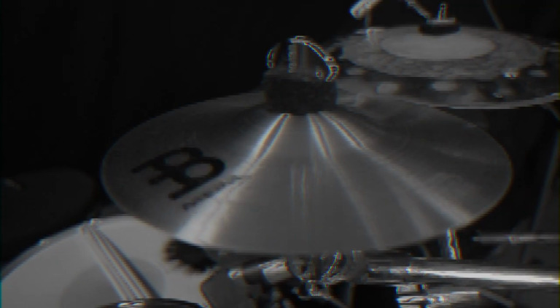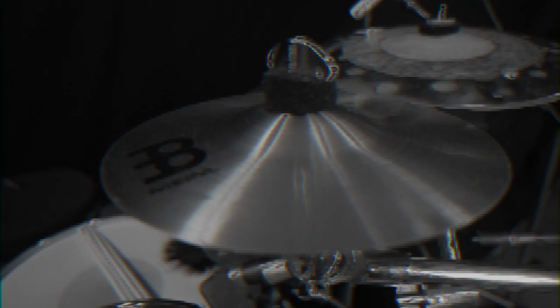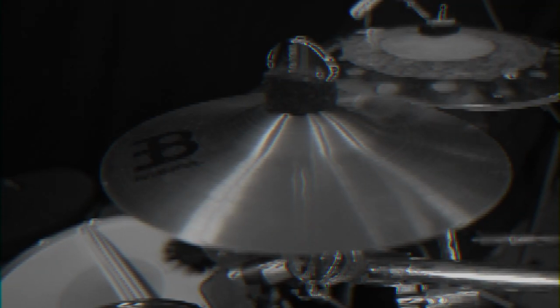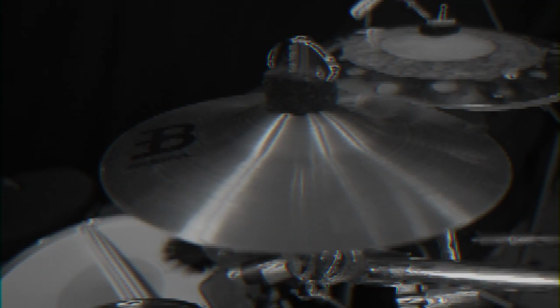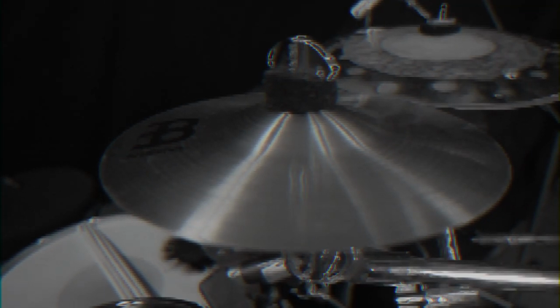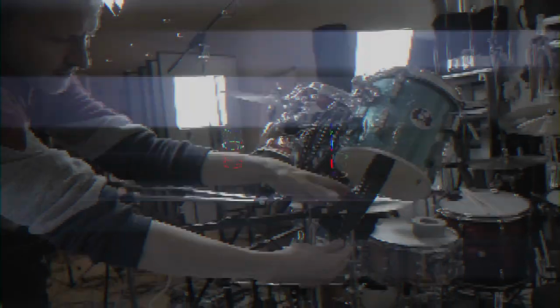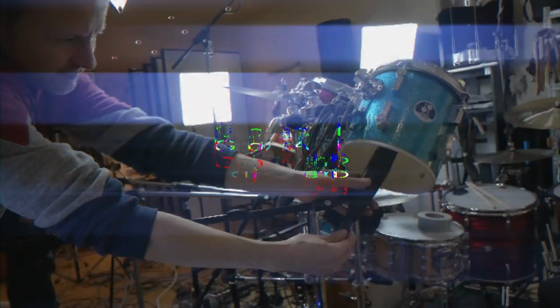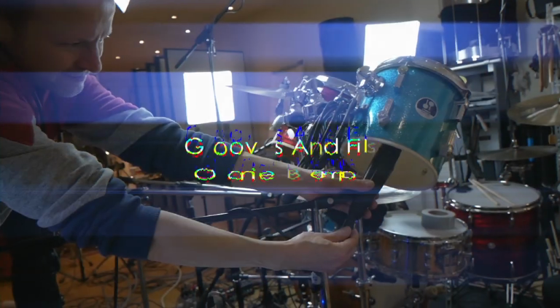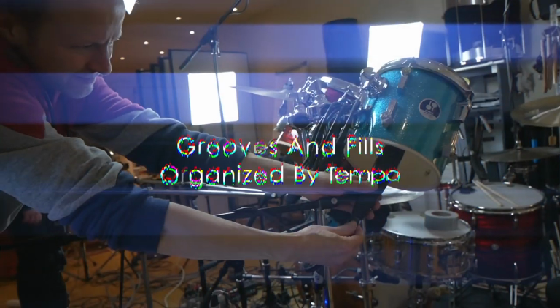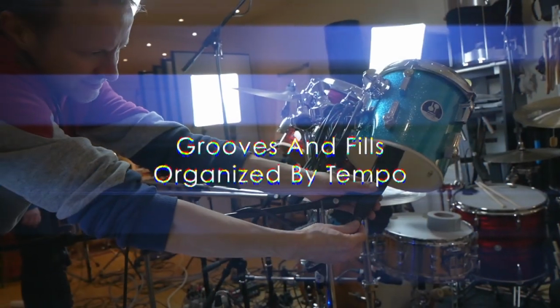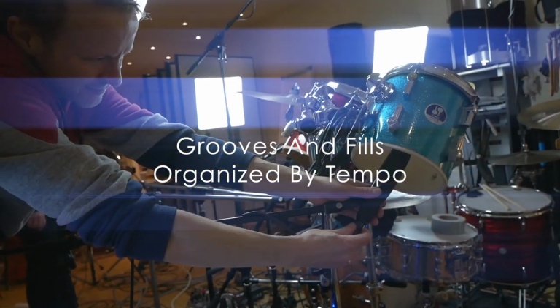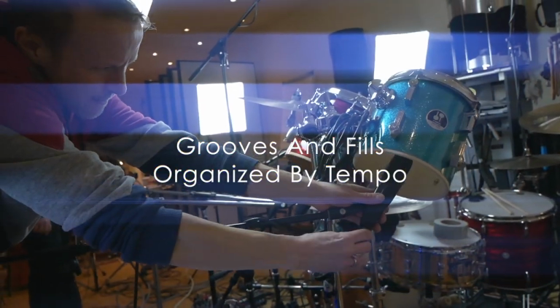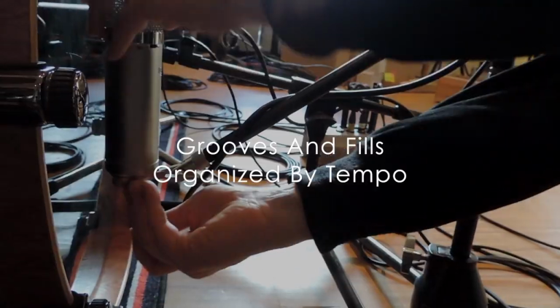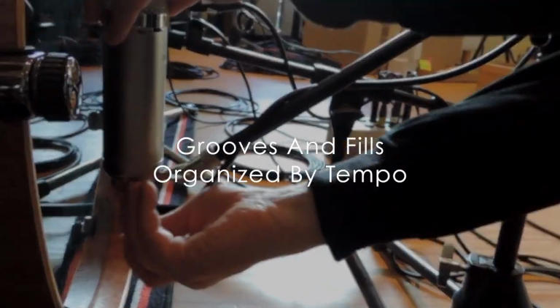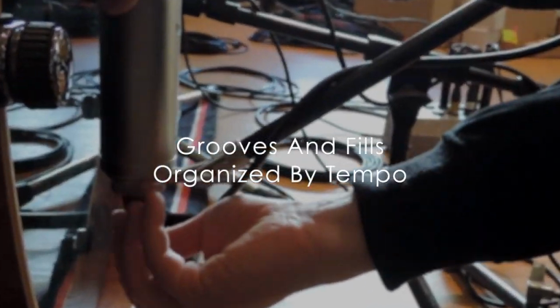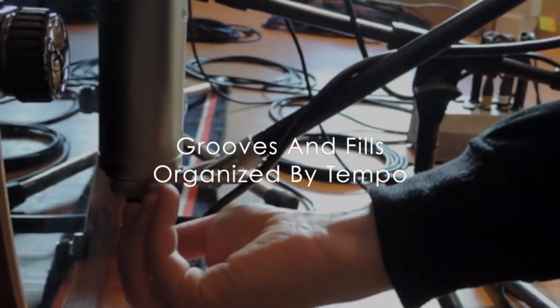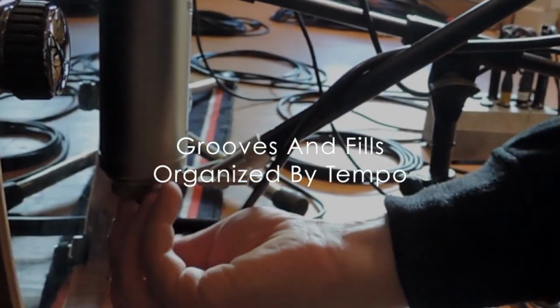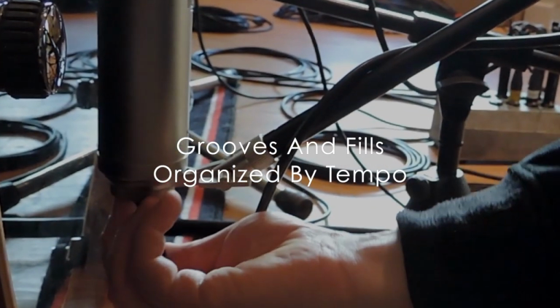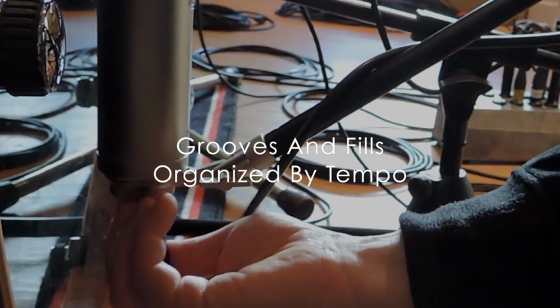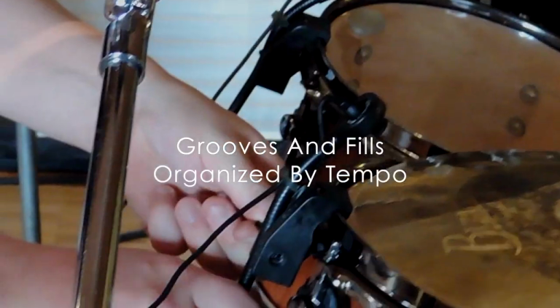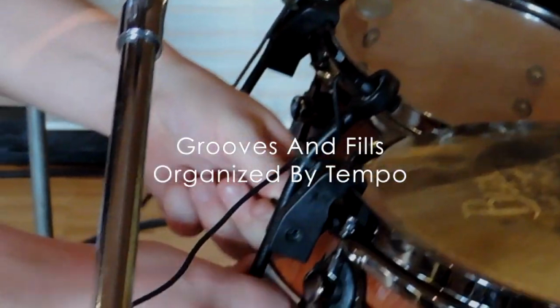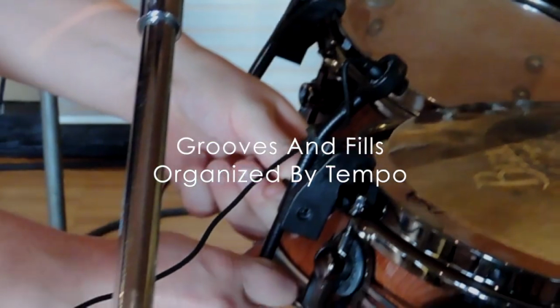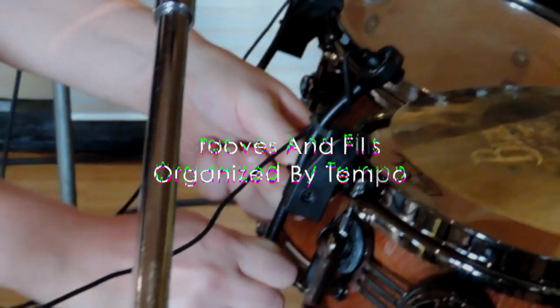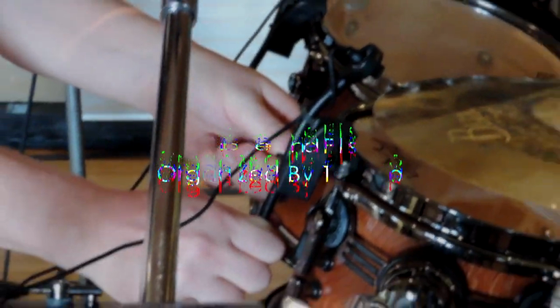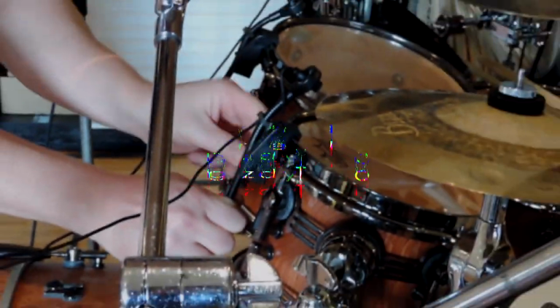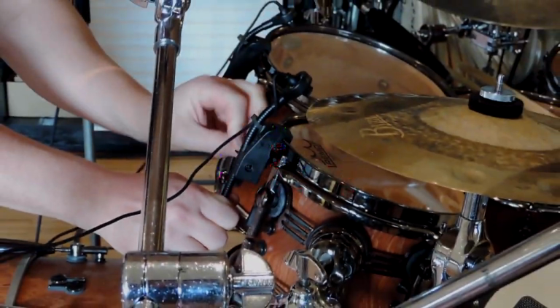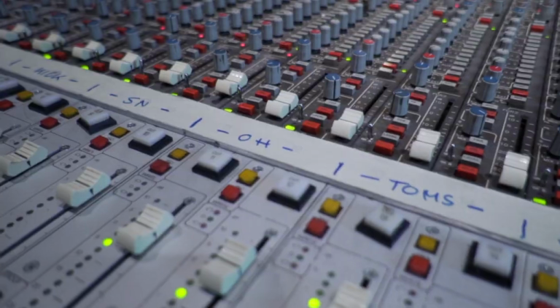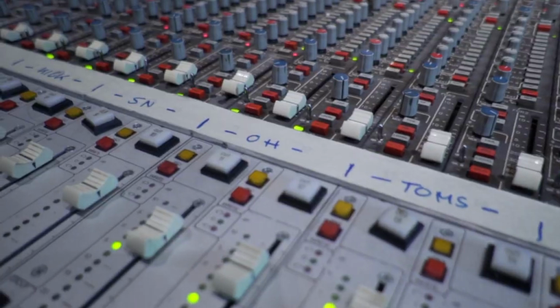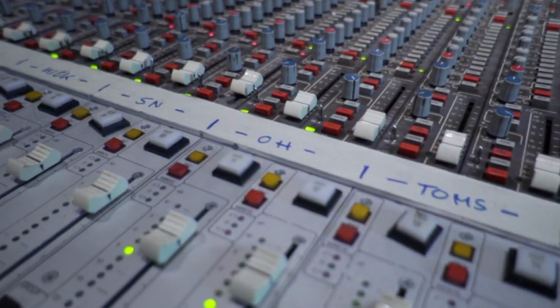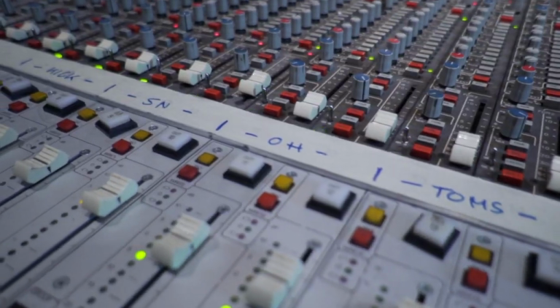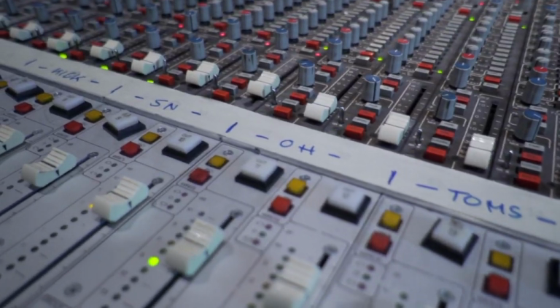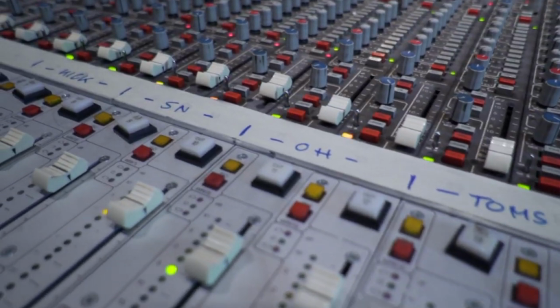Each kit is a collection of grooves and fills and comes with a variety of tempos, playing styles and bar length.